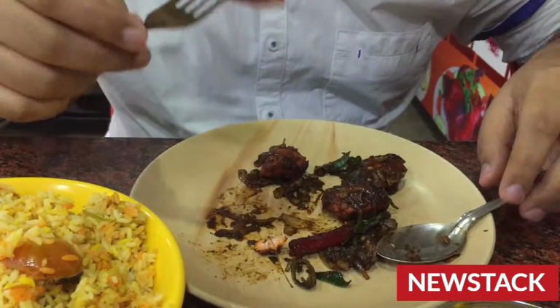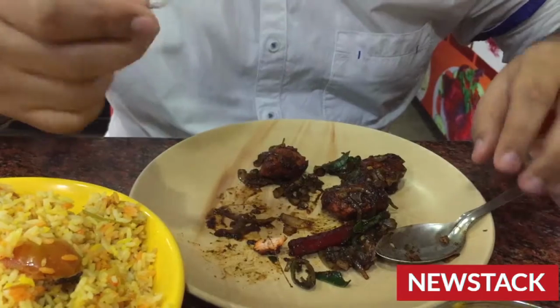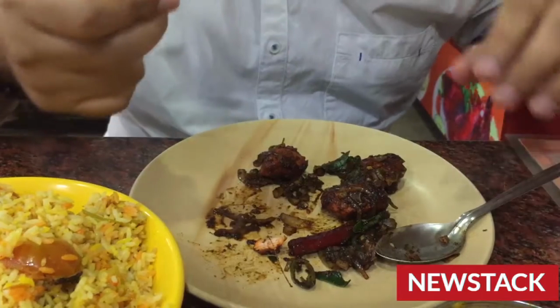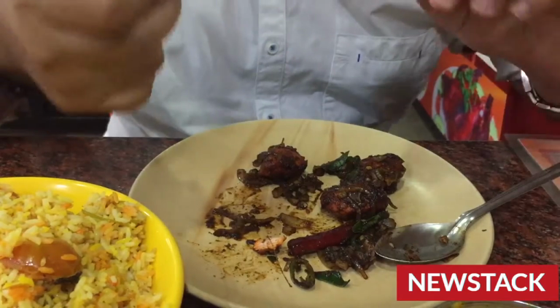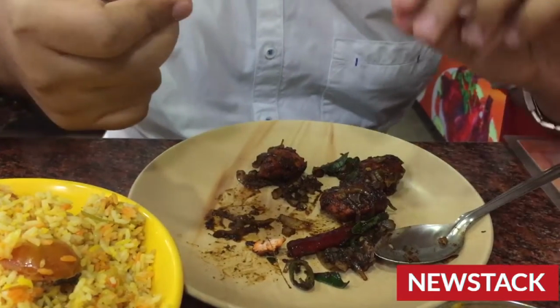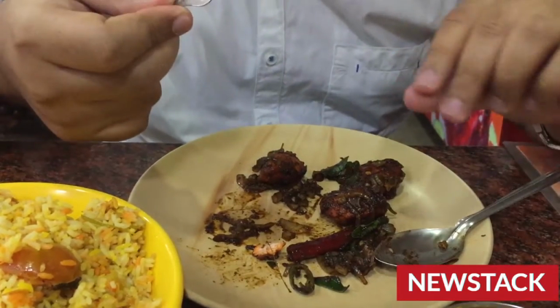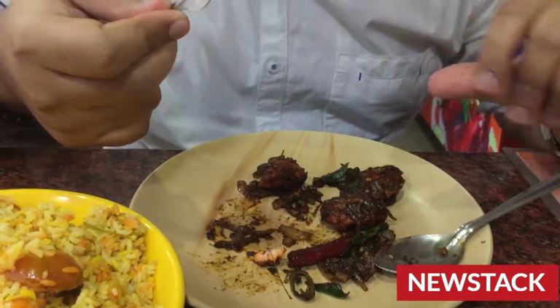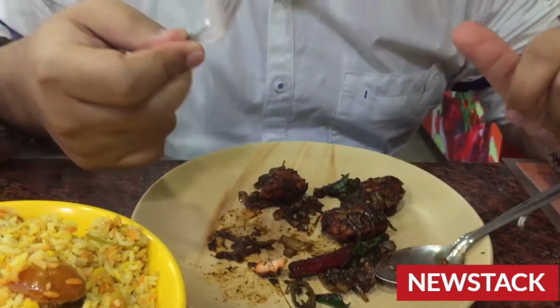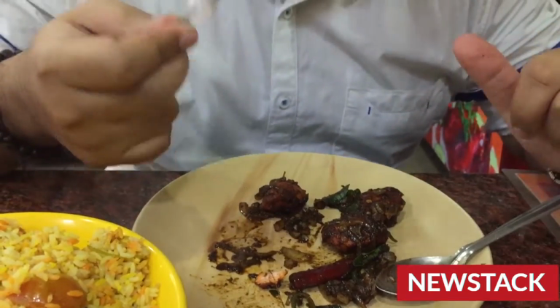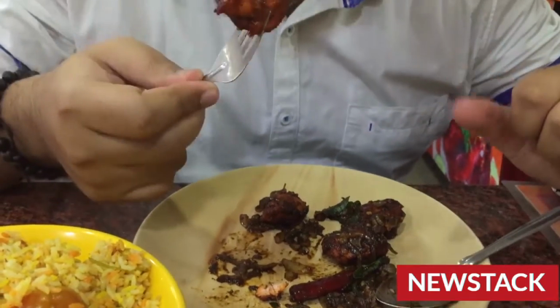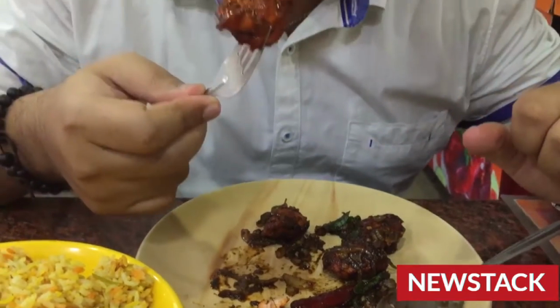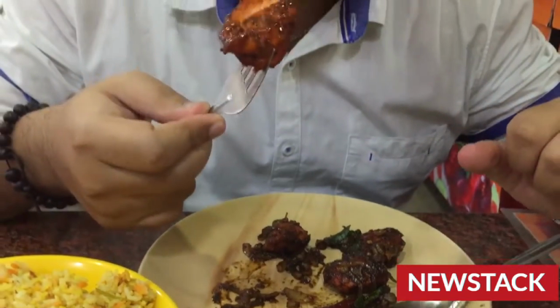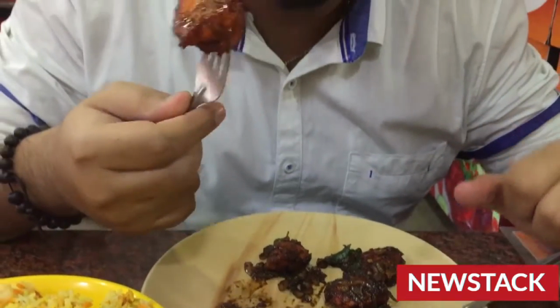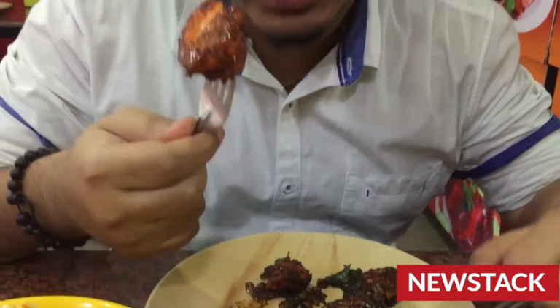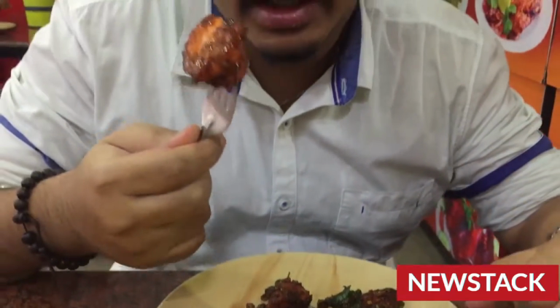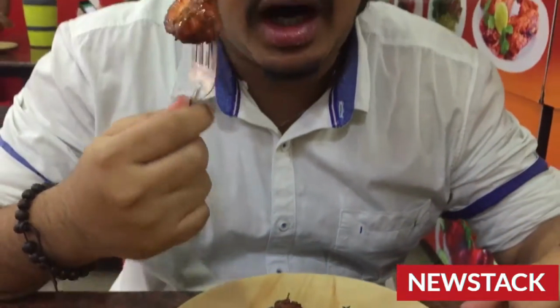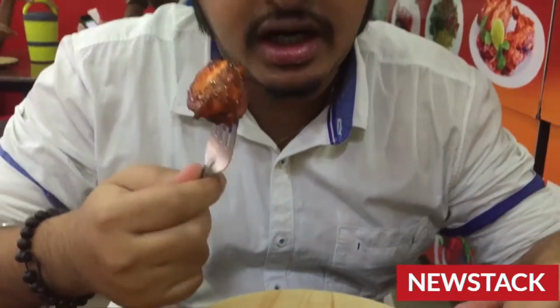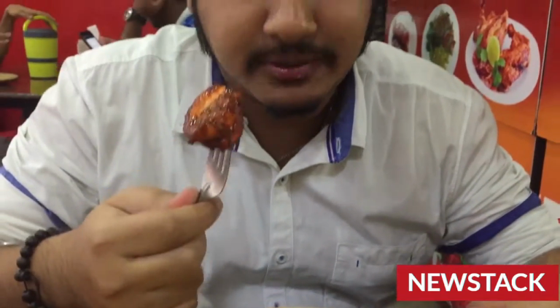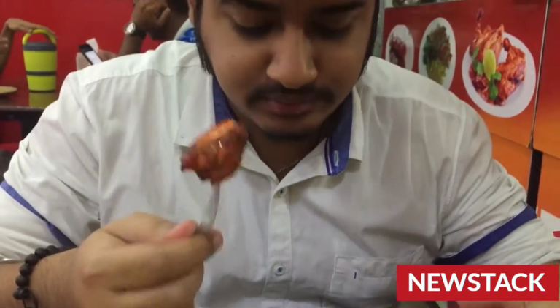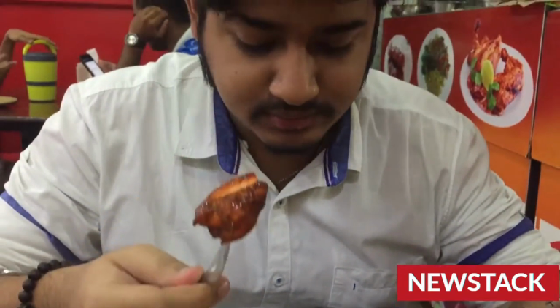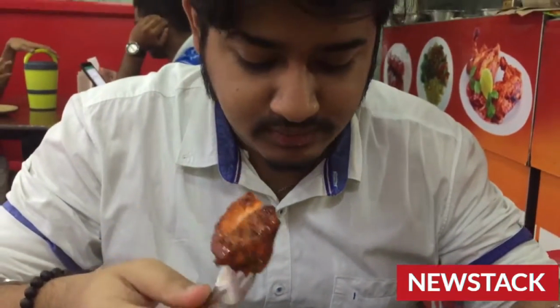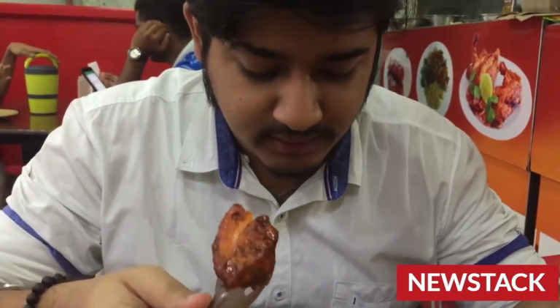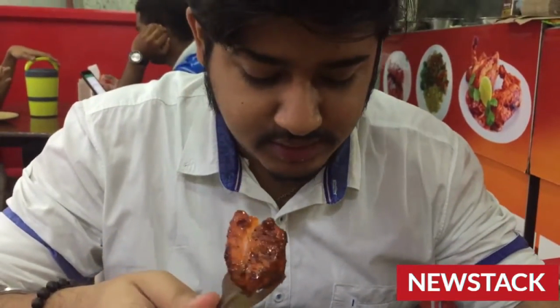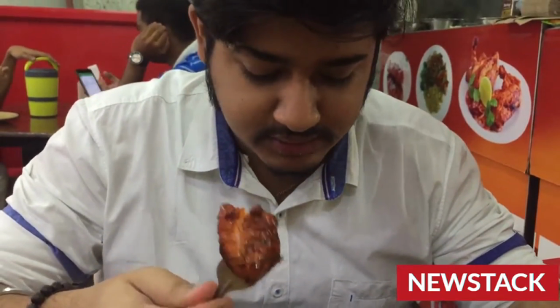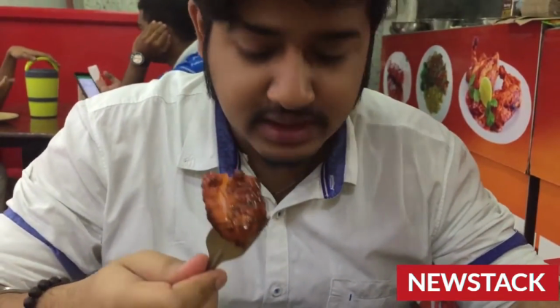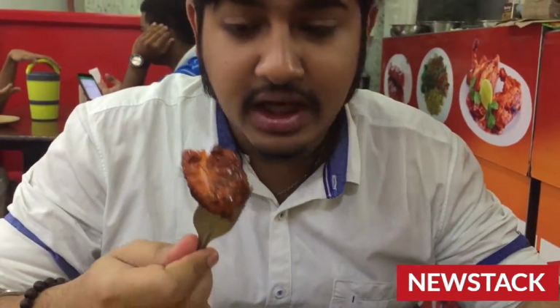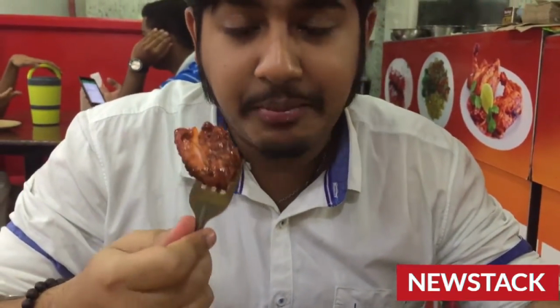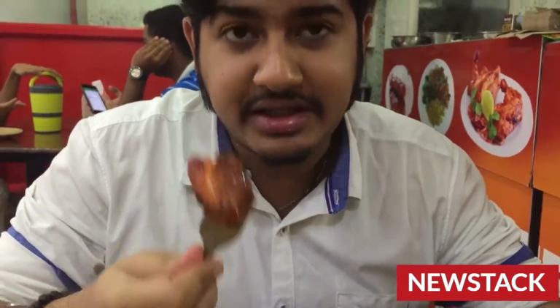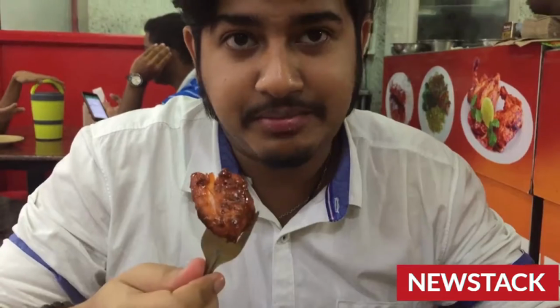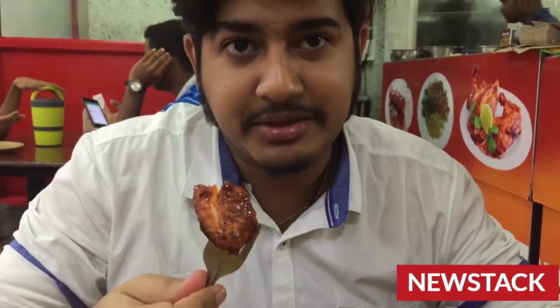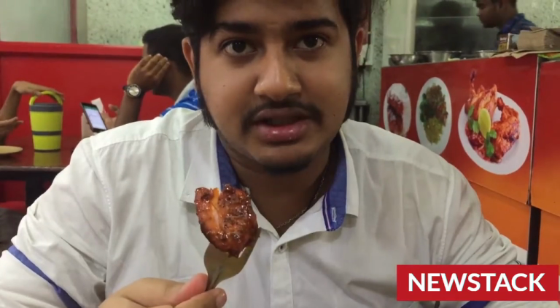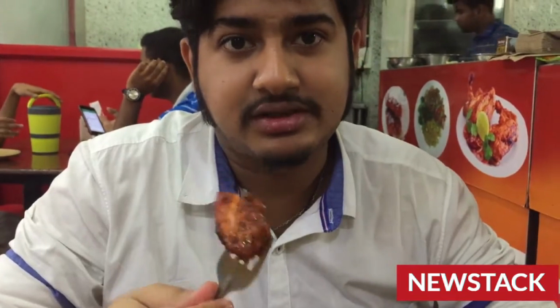A little less boiling will make it hard. So, amazing pepper chicken!